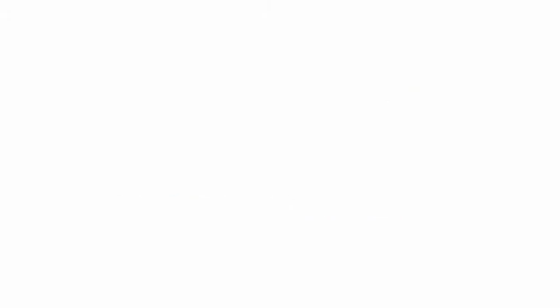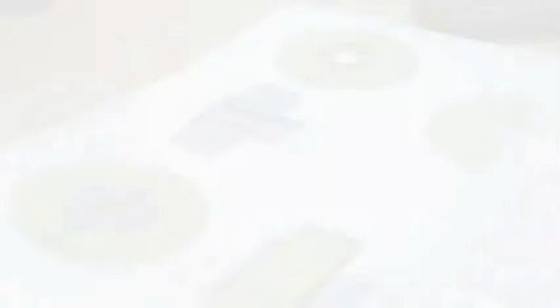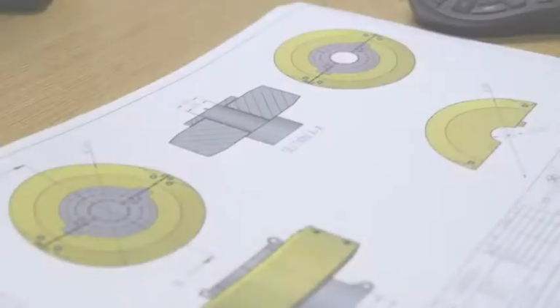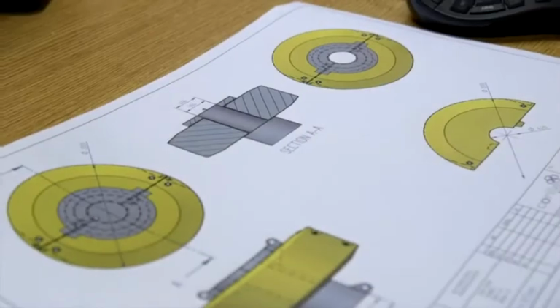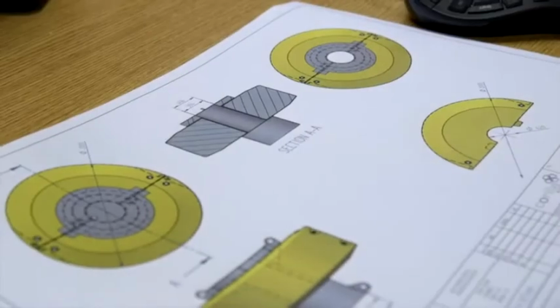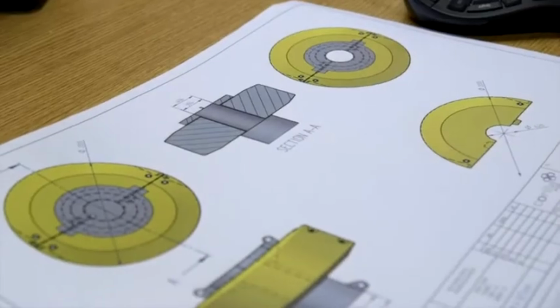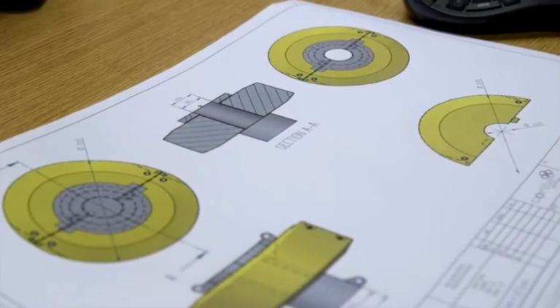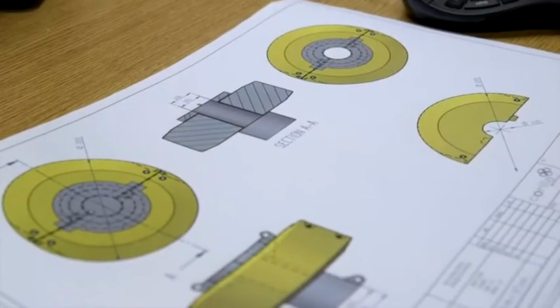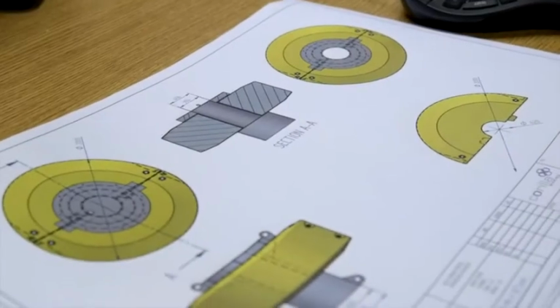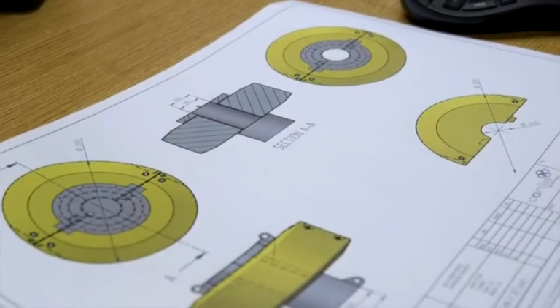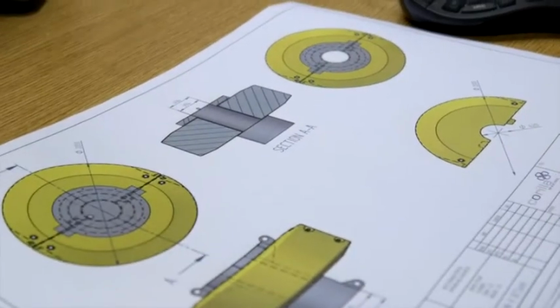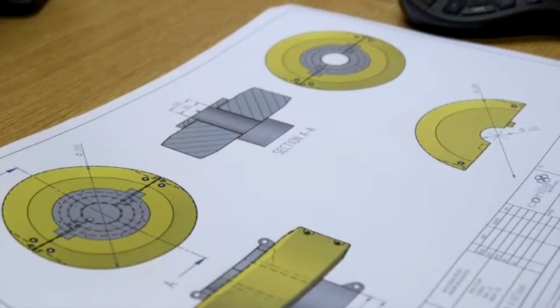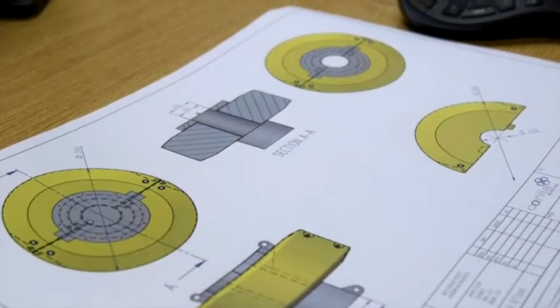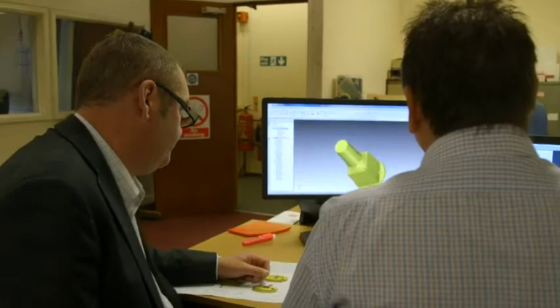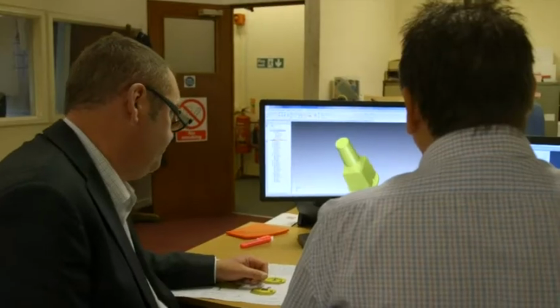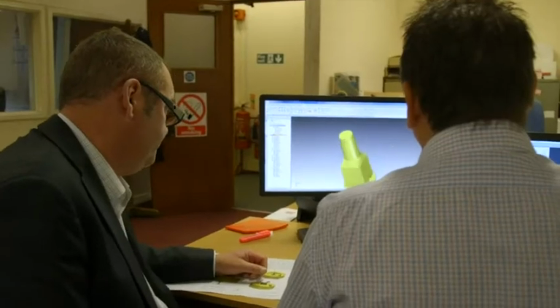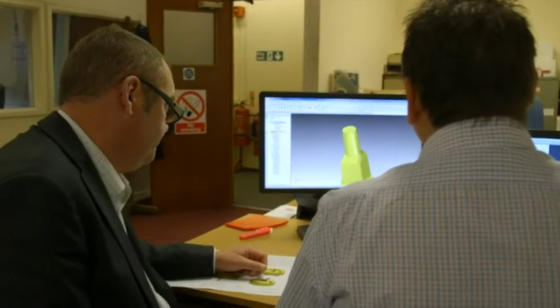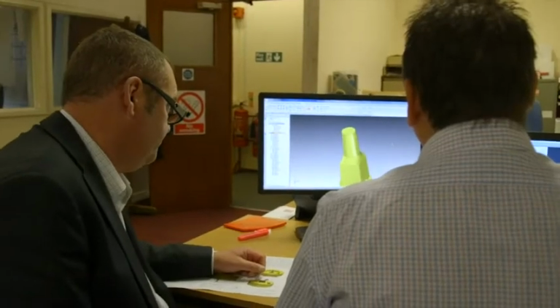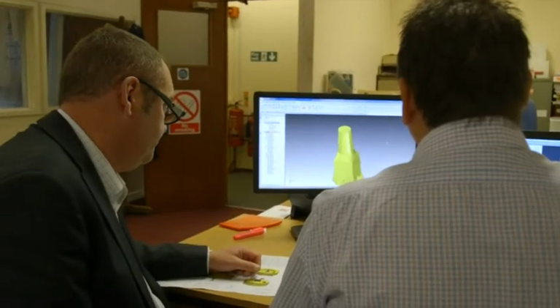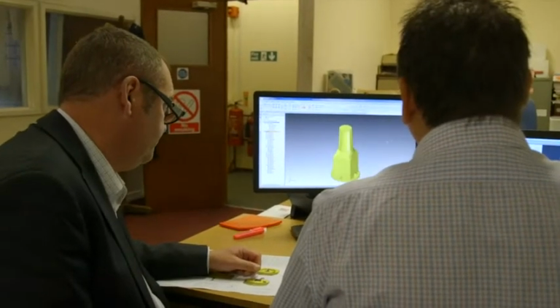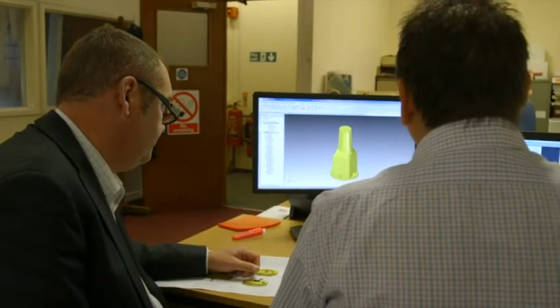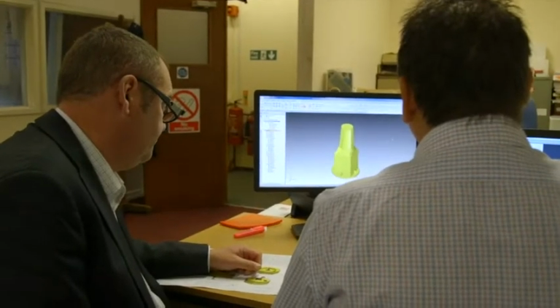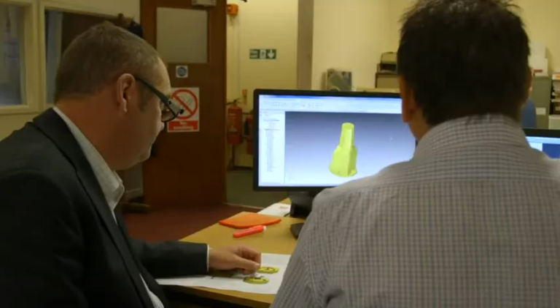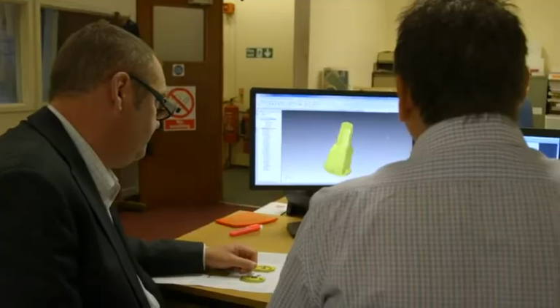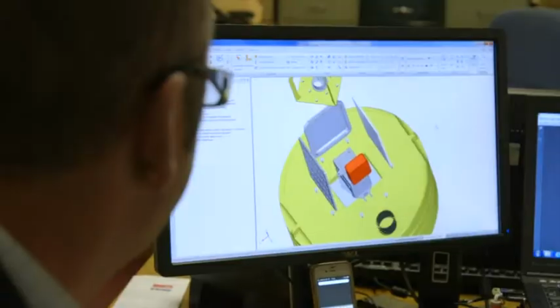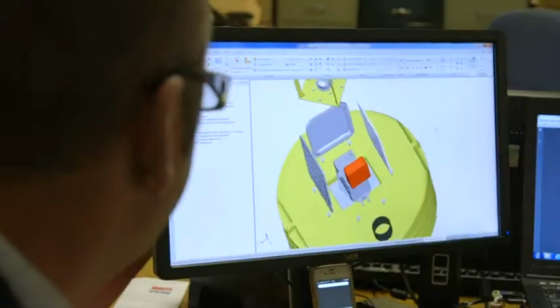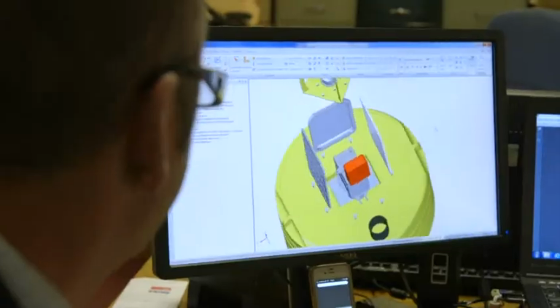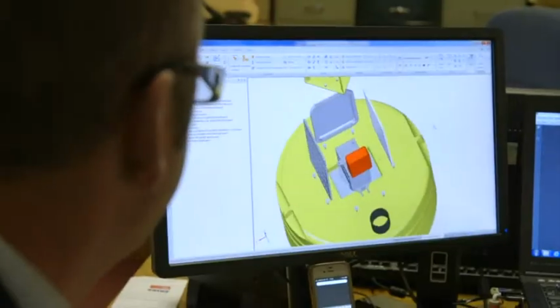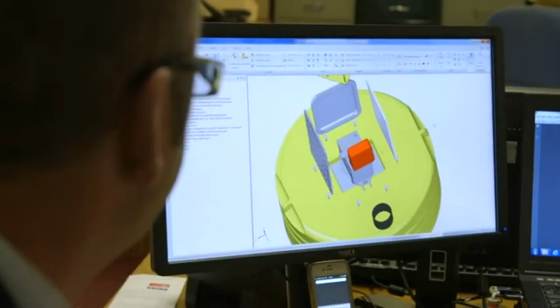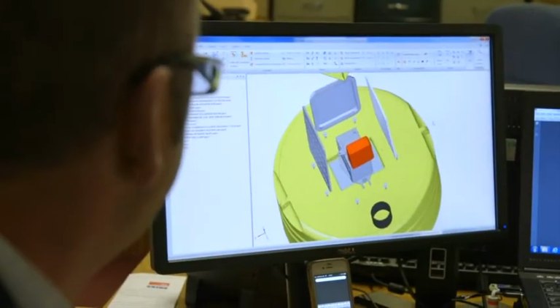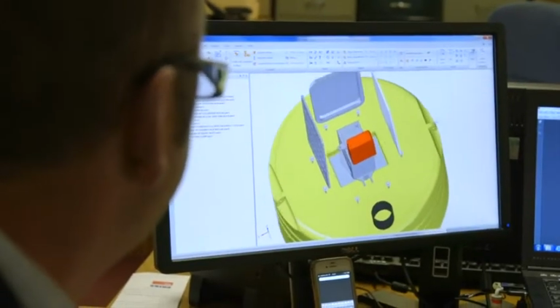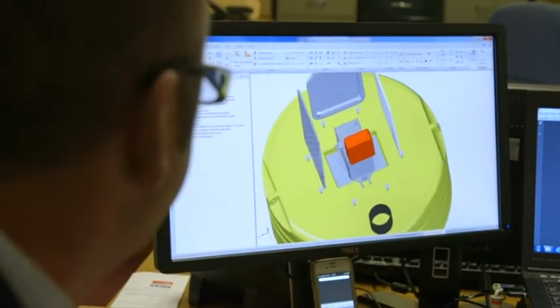At Corilla Marine, all our buoys start out as CAD designs, ensuring each buoy fits the purpose prior to manufacture.